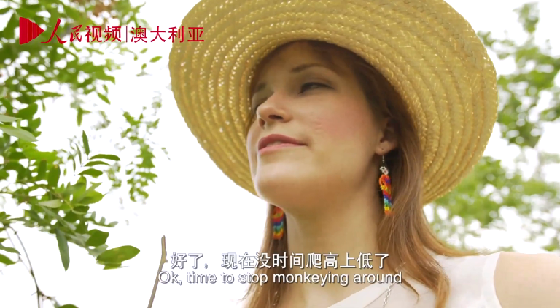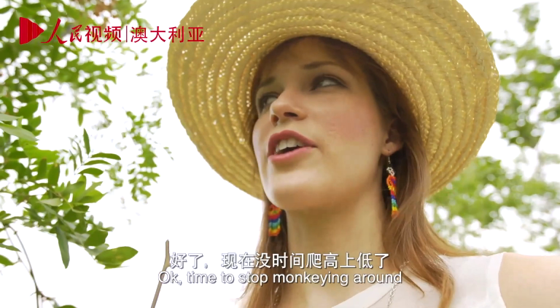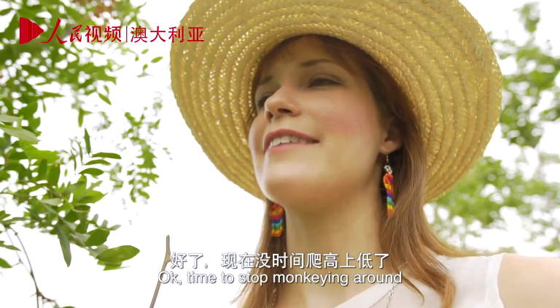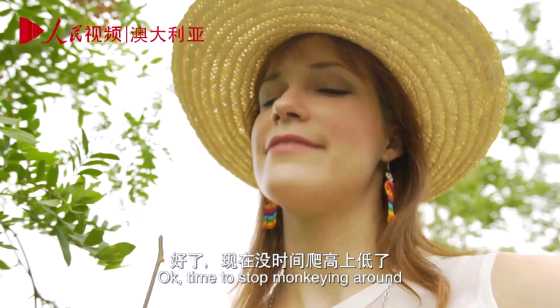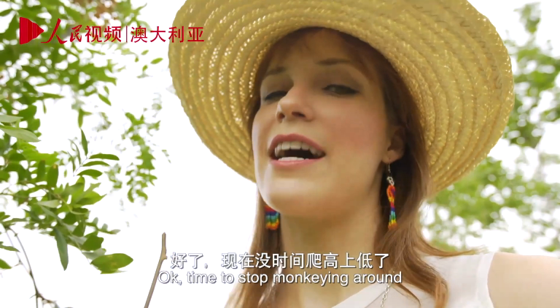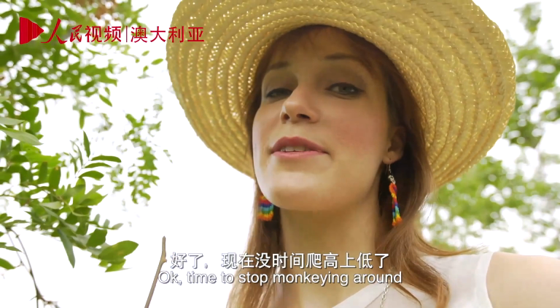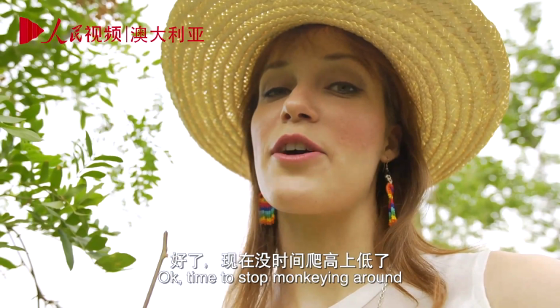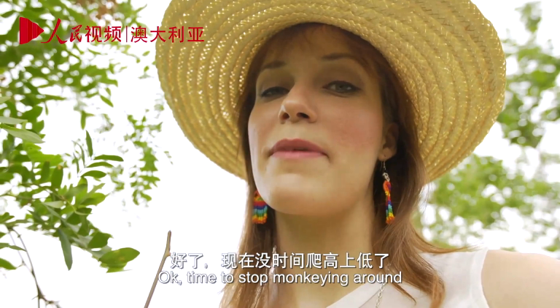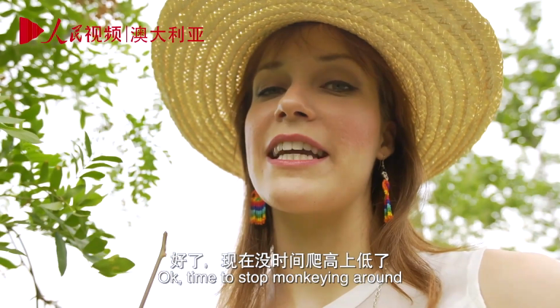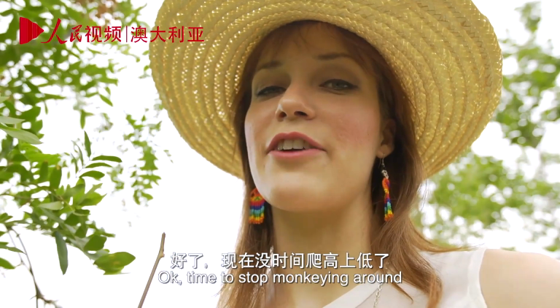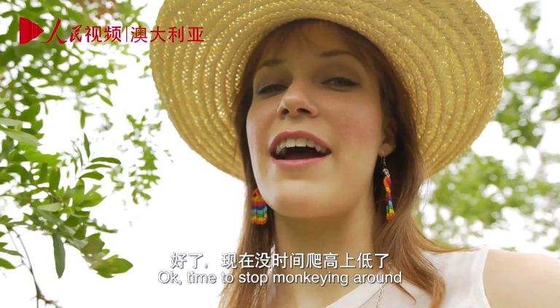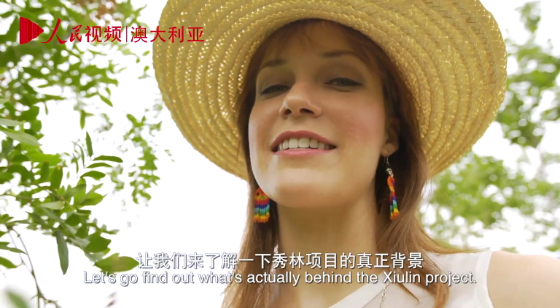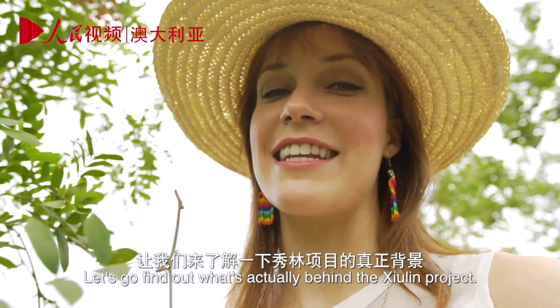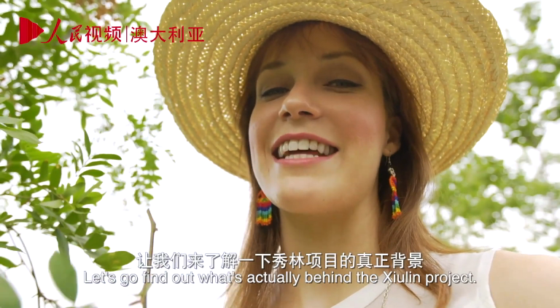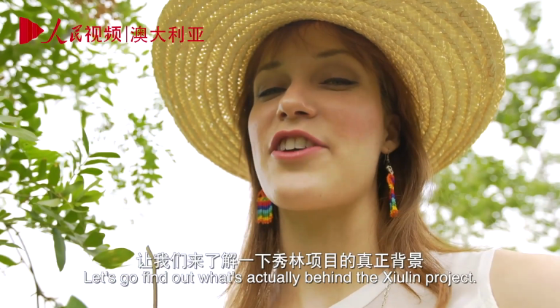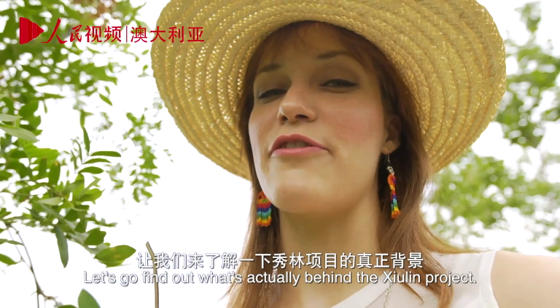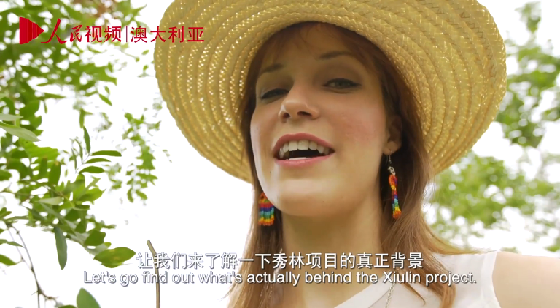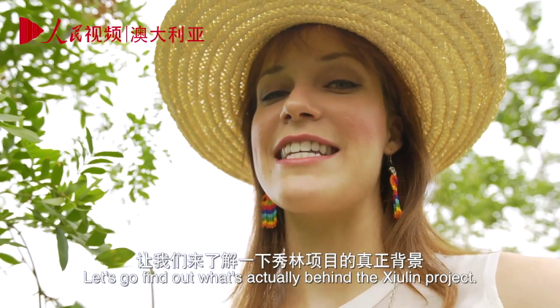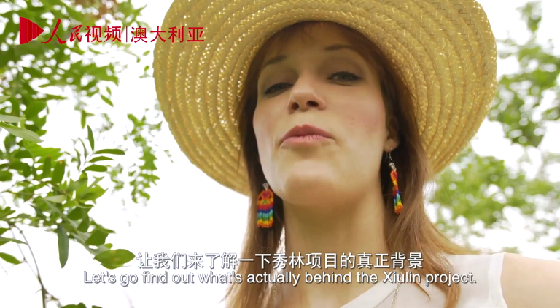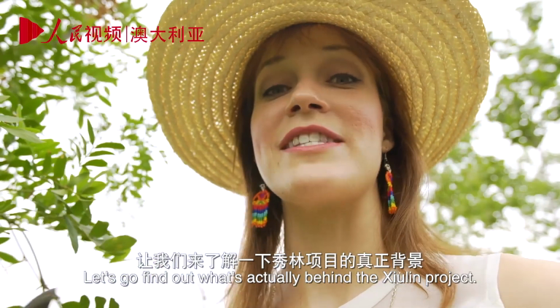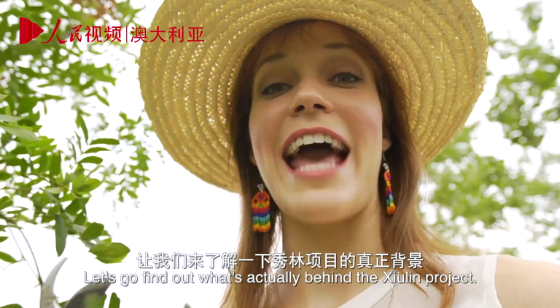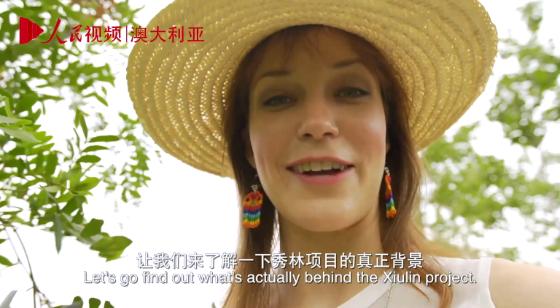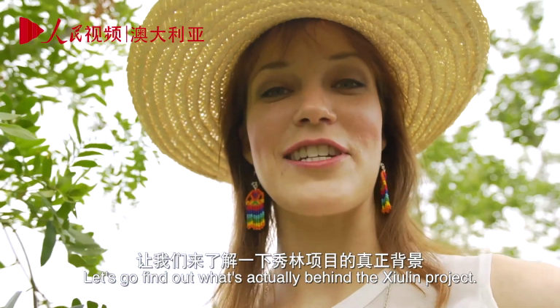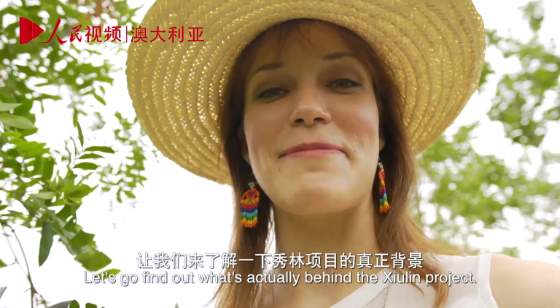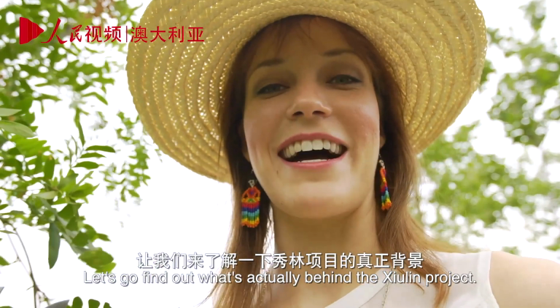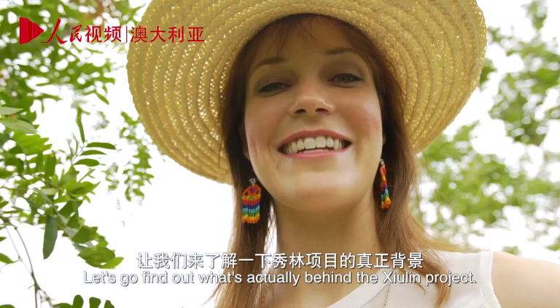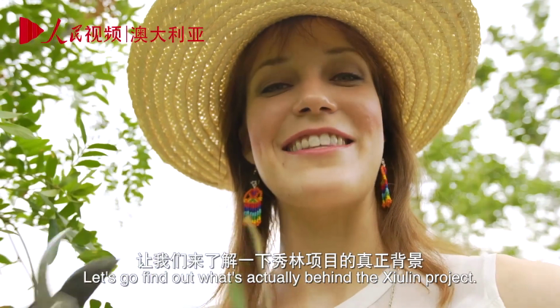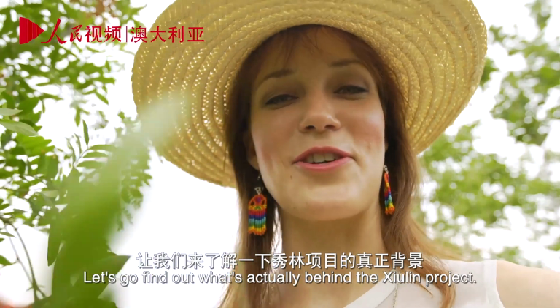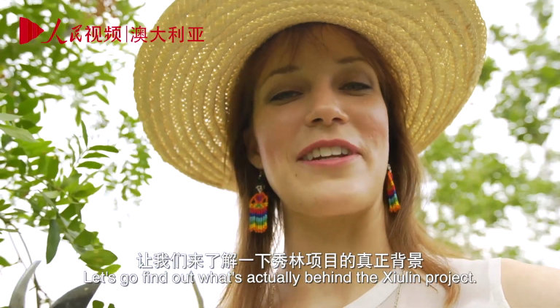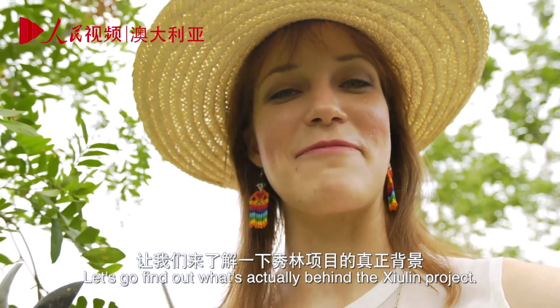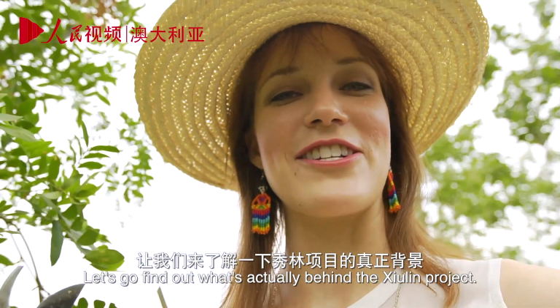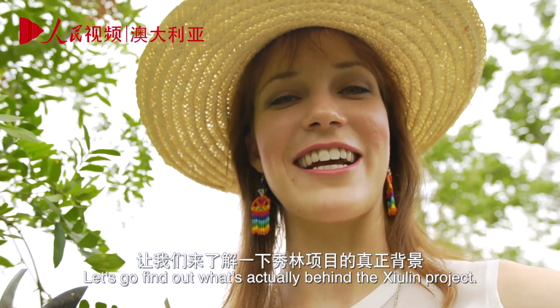Okay, time to stop monkeying around. Let's go find out what's actually behind the Xiao Lin Project.